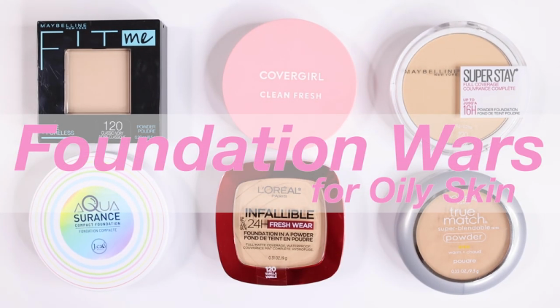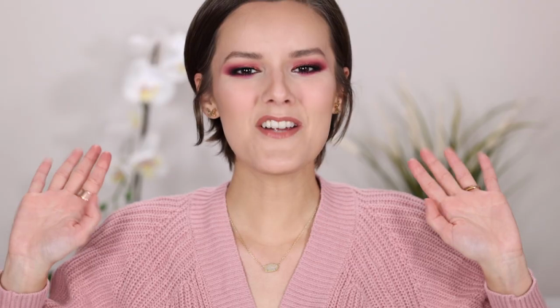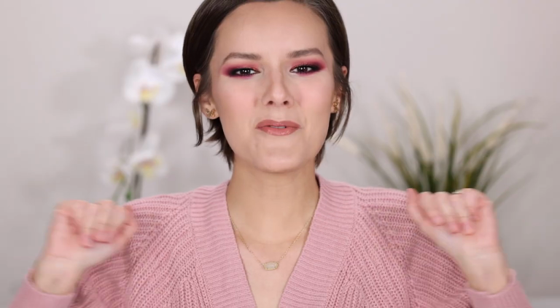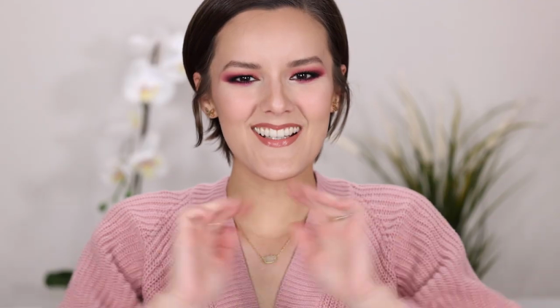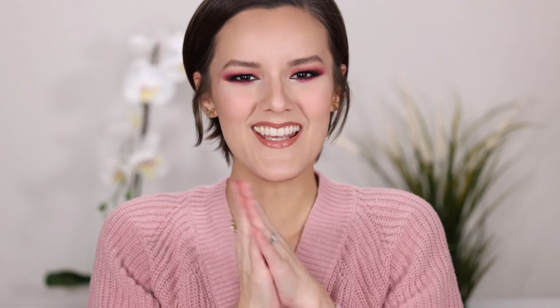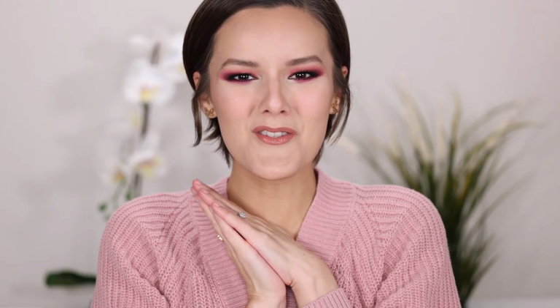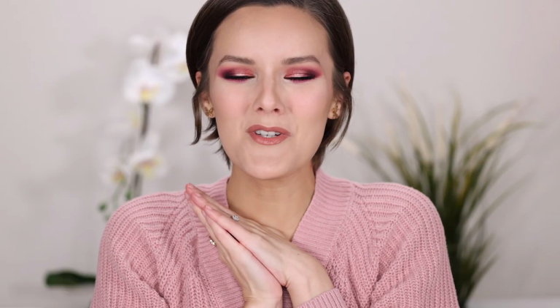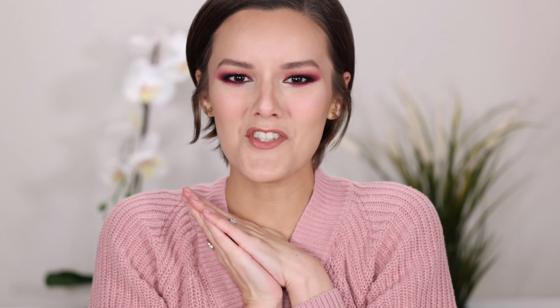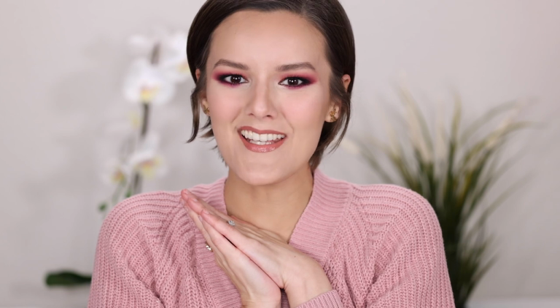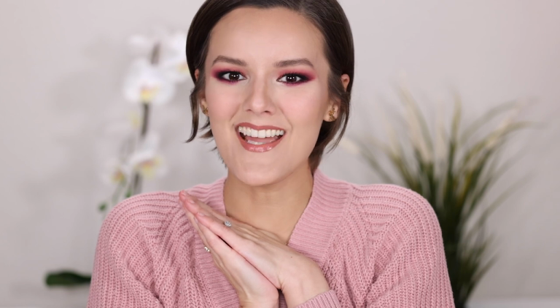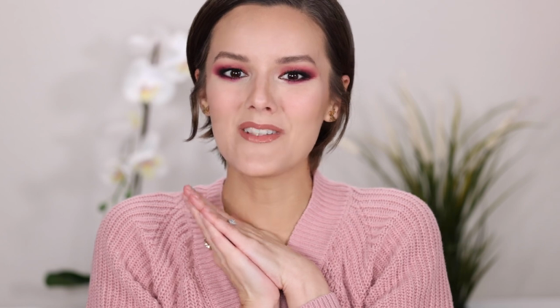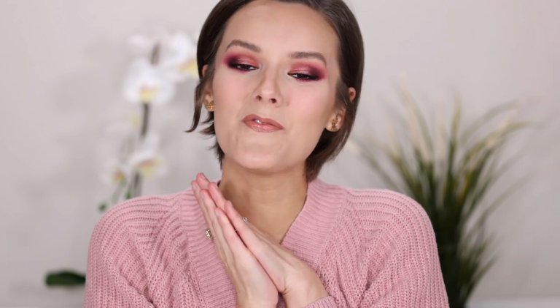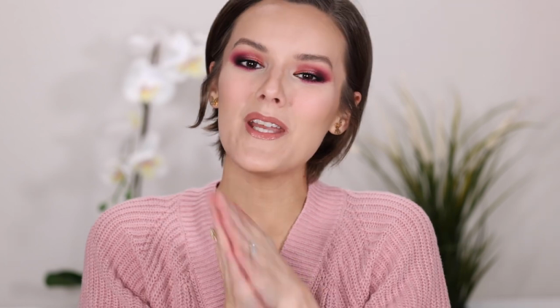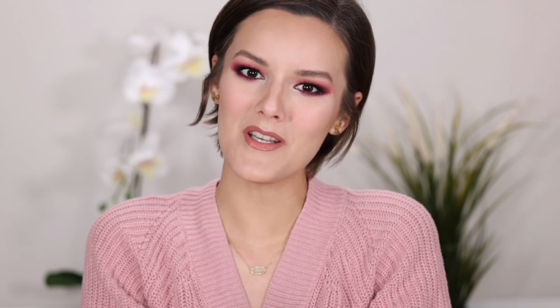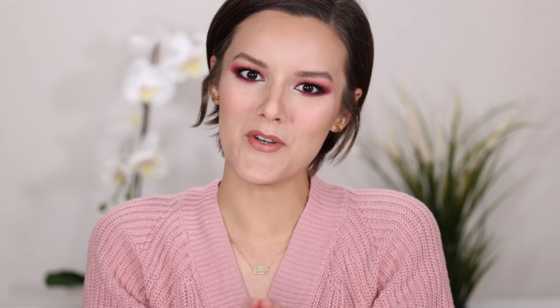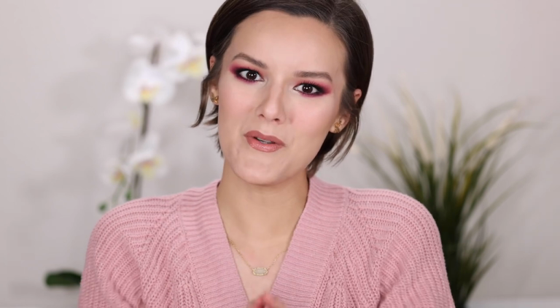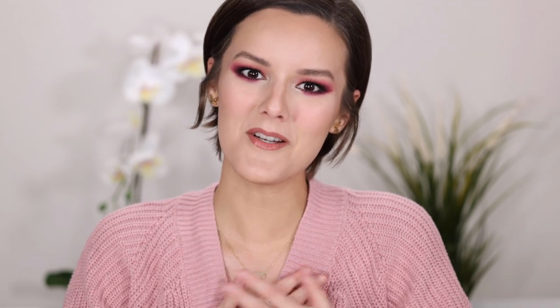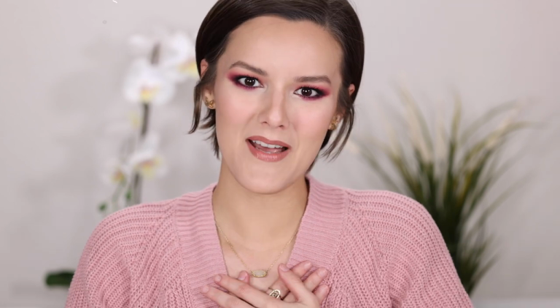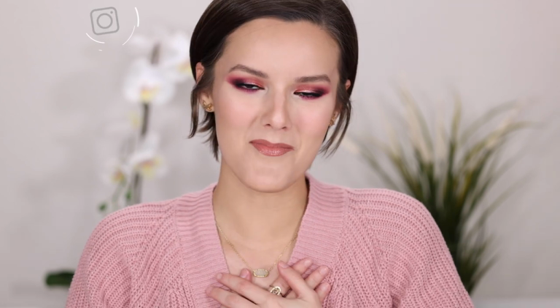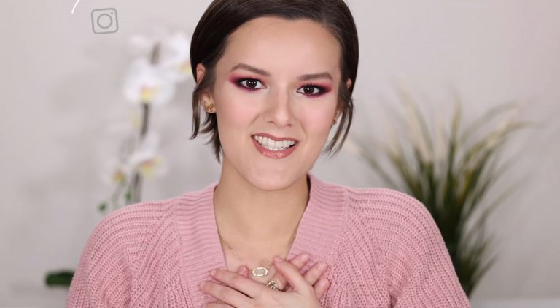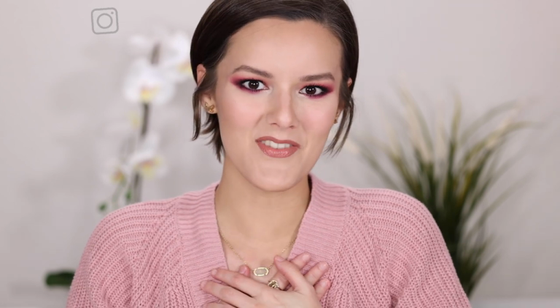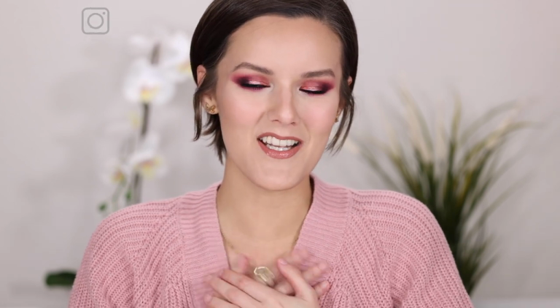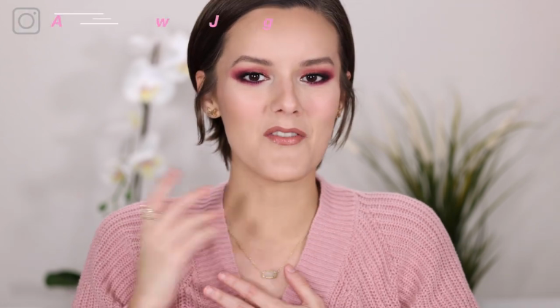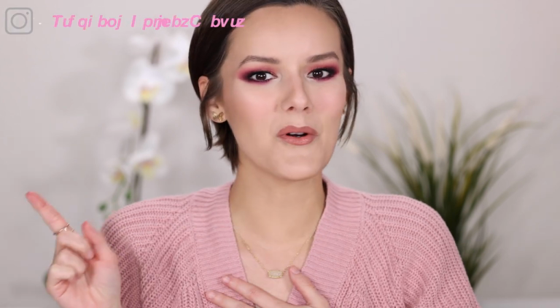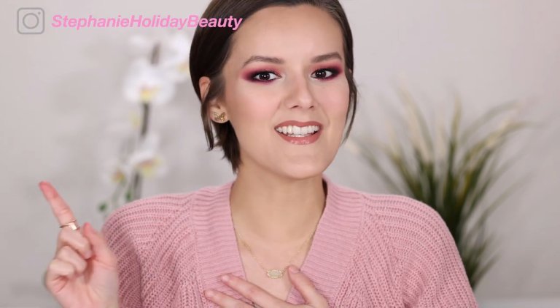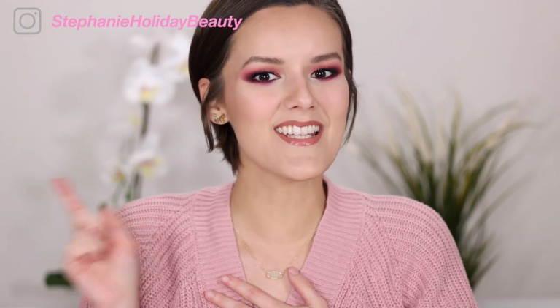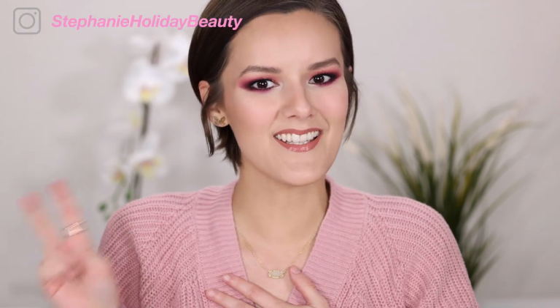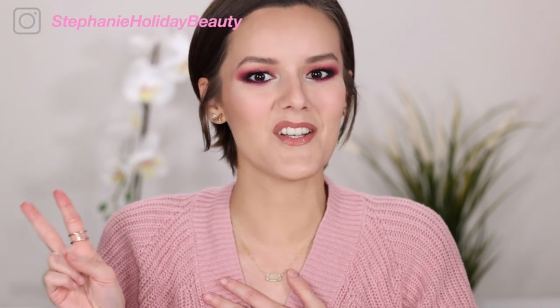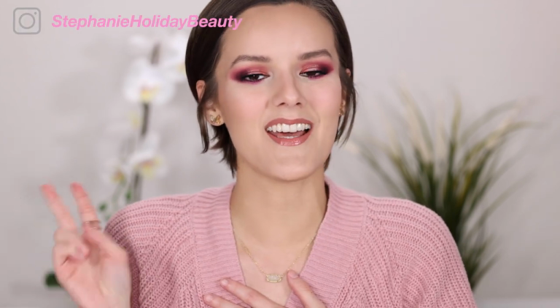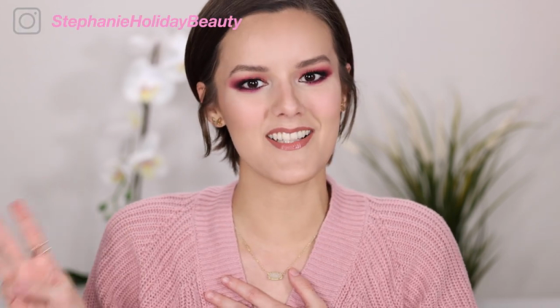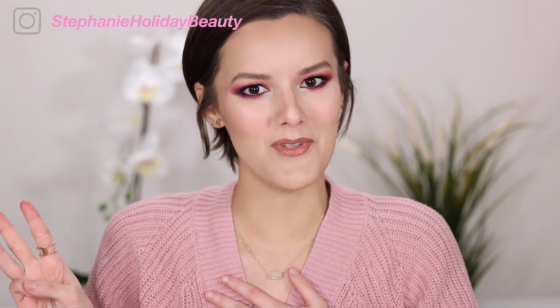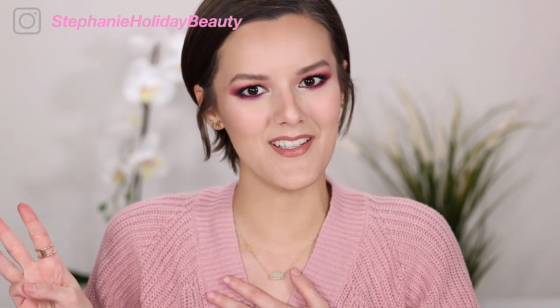Hi everyone! Thank you so much for checking out this video. If you're new here, my name is Stephanie and I cover oily skin, hooded eyes, and beauty.